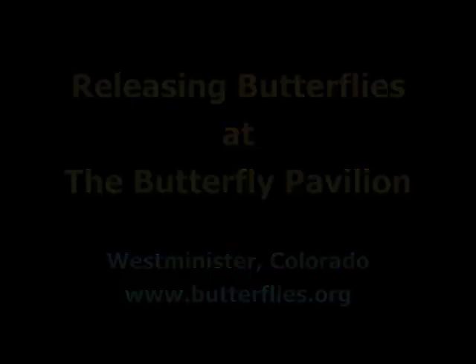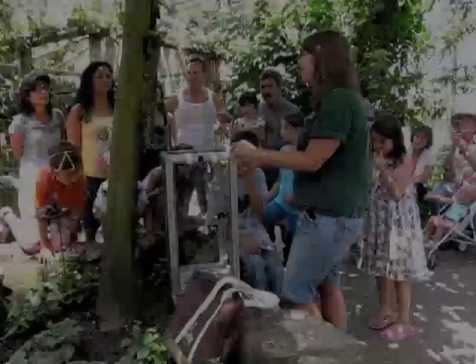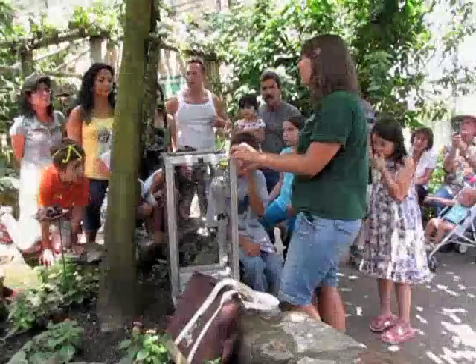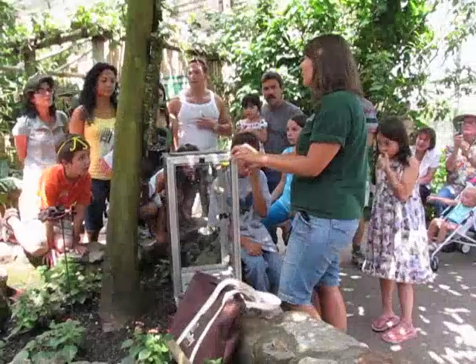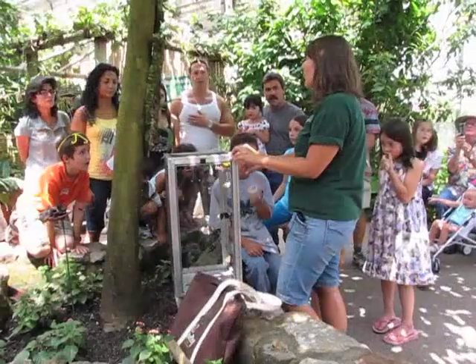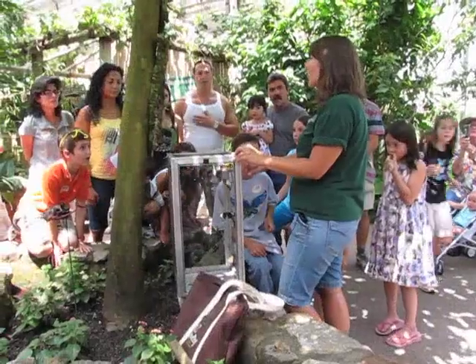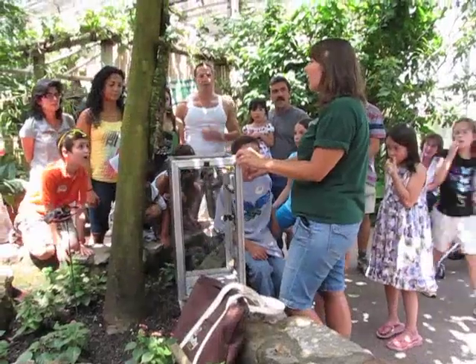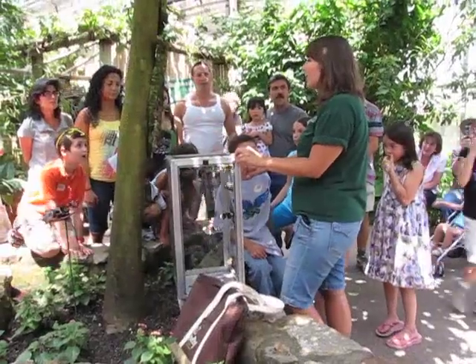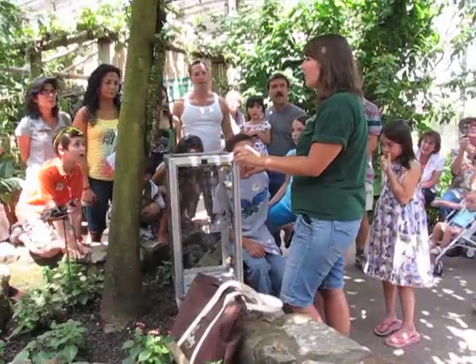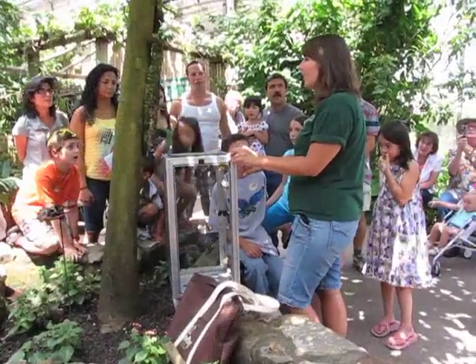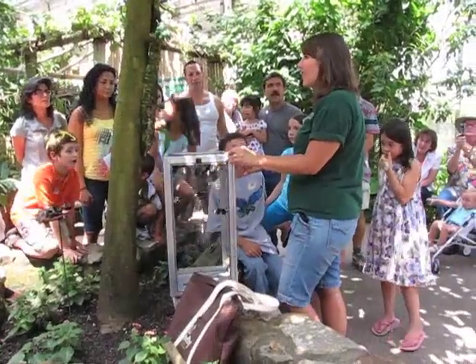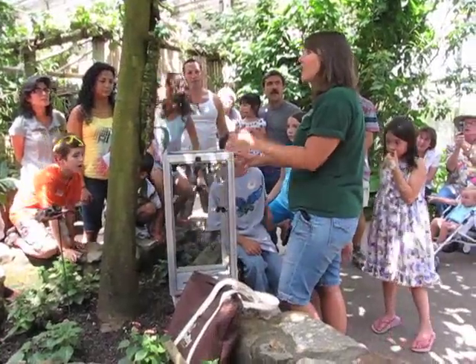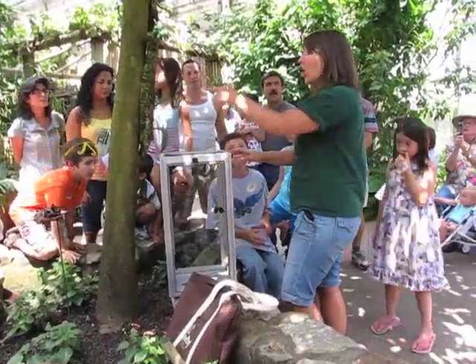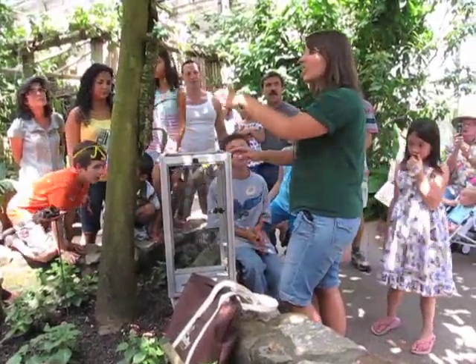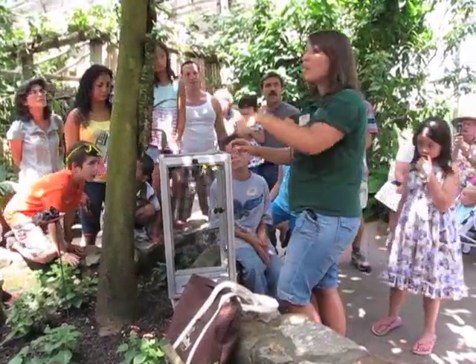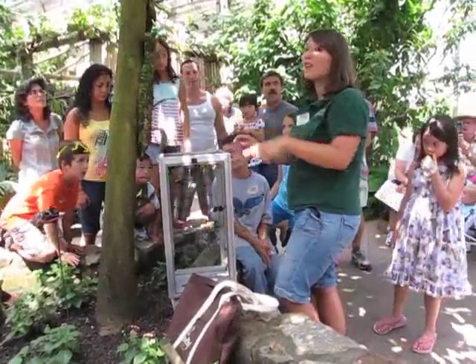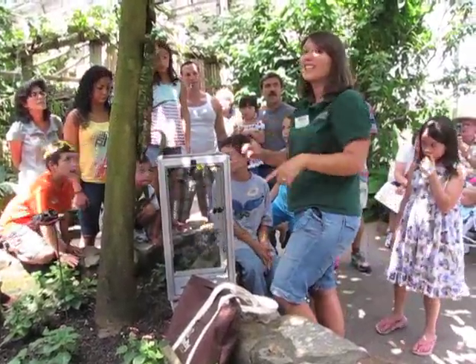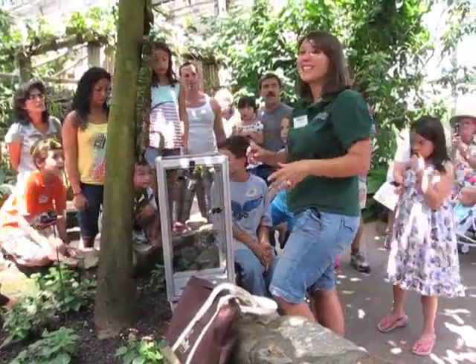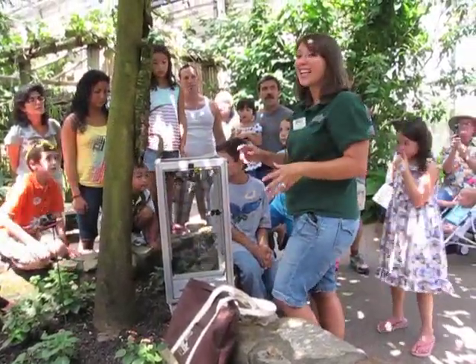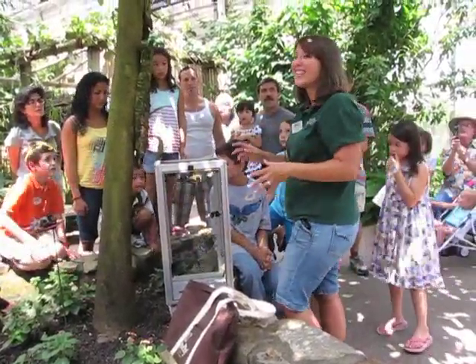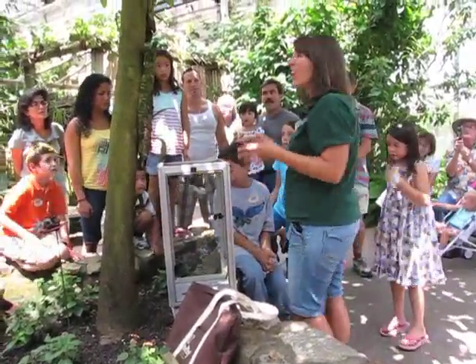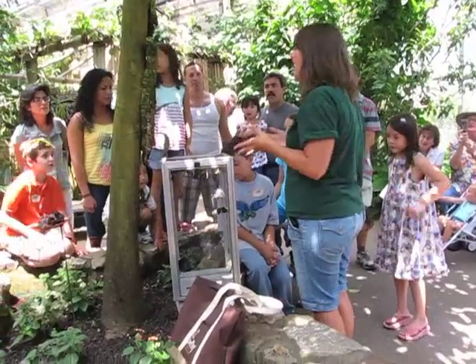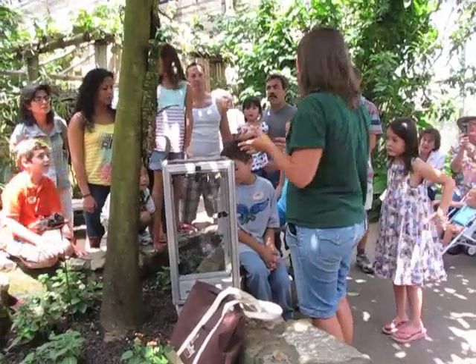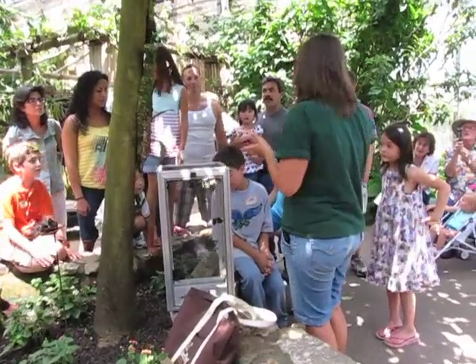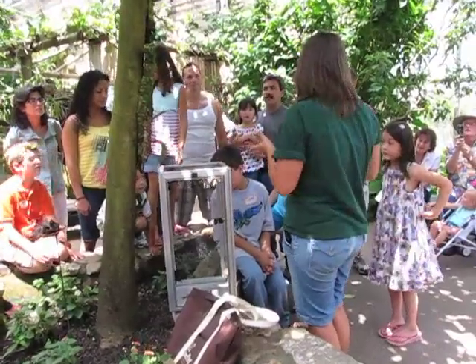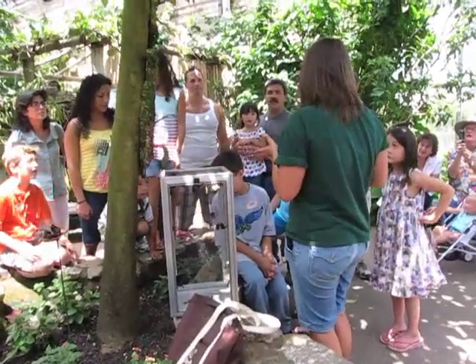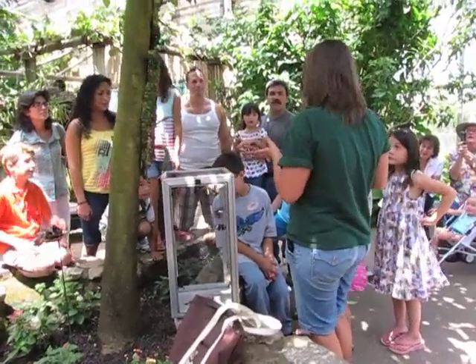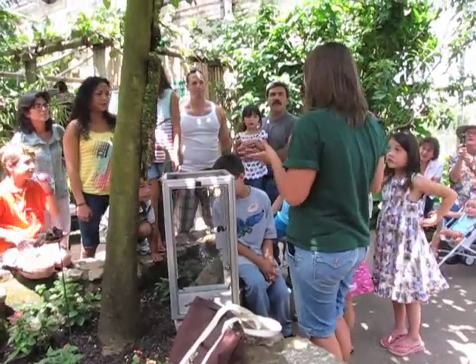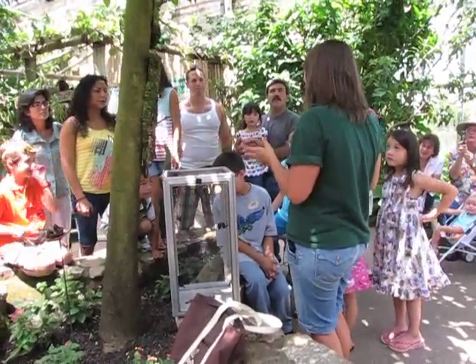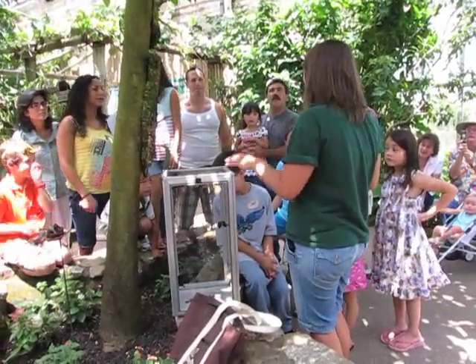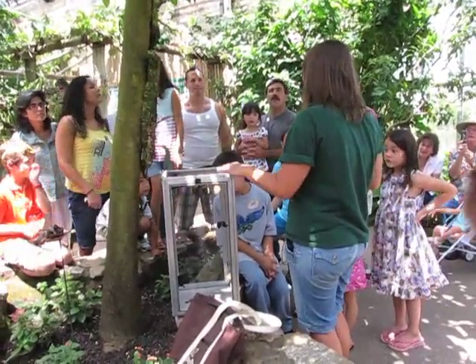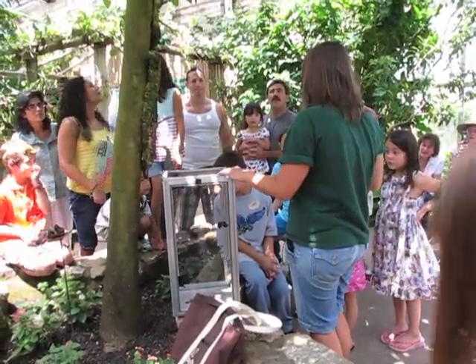Do any of you guys know what that rule is? Don't touch the butterflies — exactly. Now, any of you guys know why? This is really, really important.